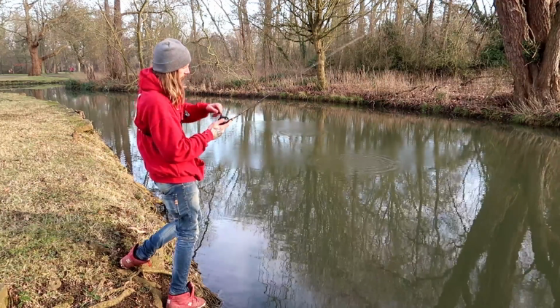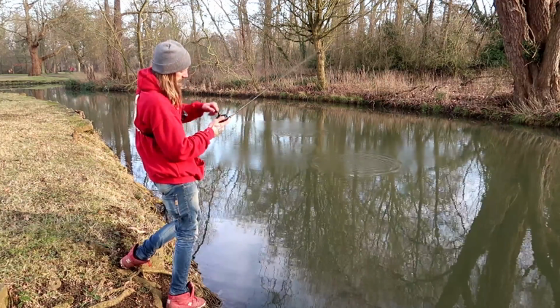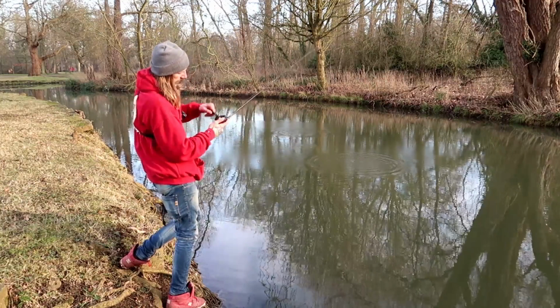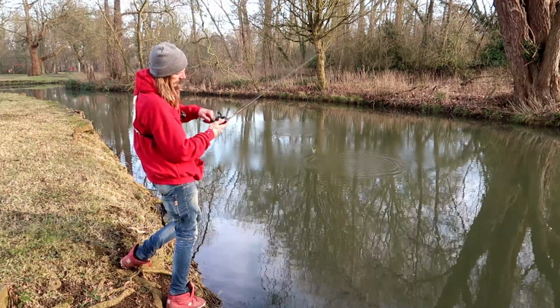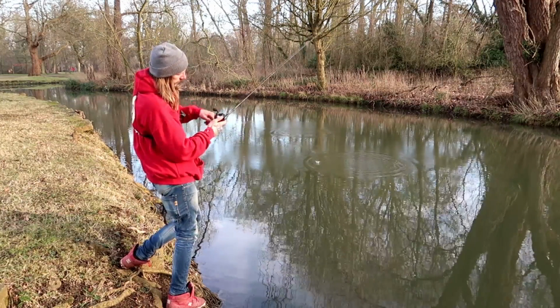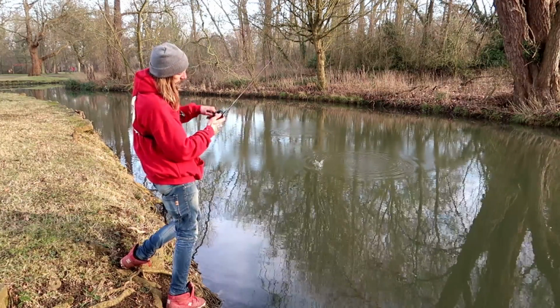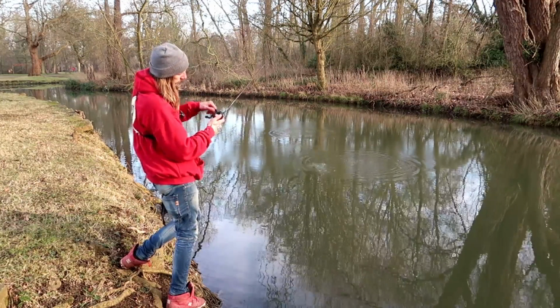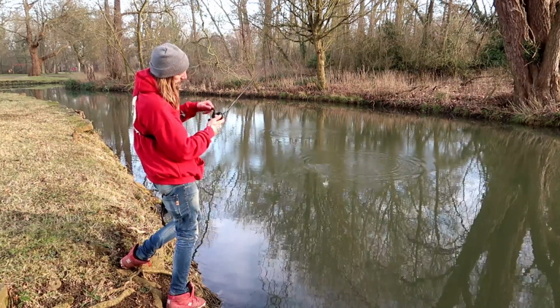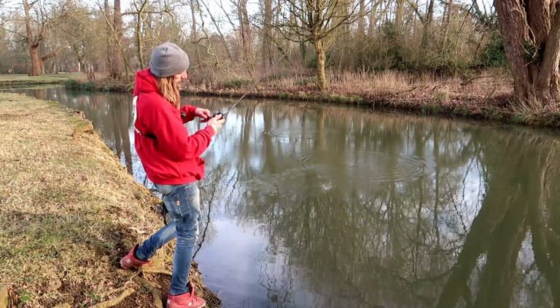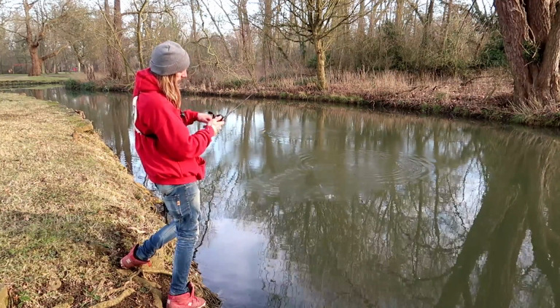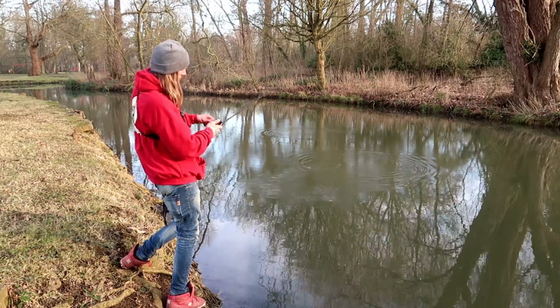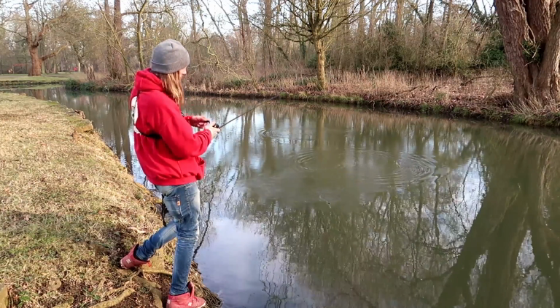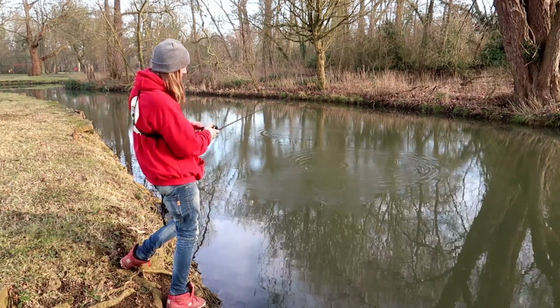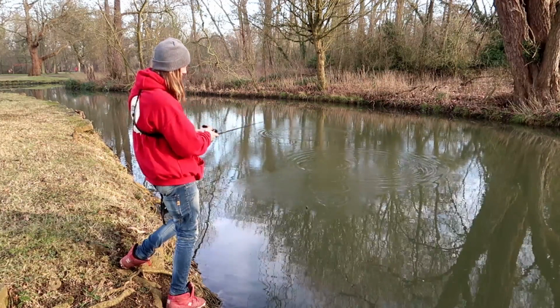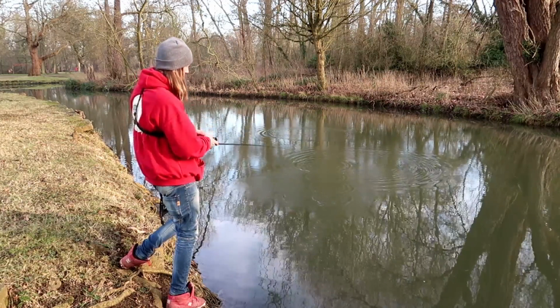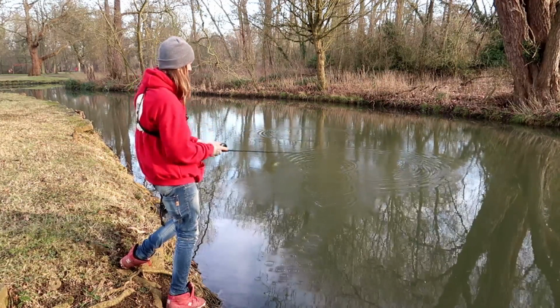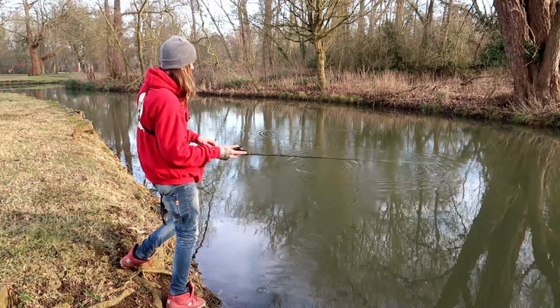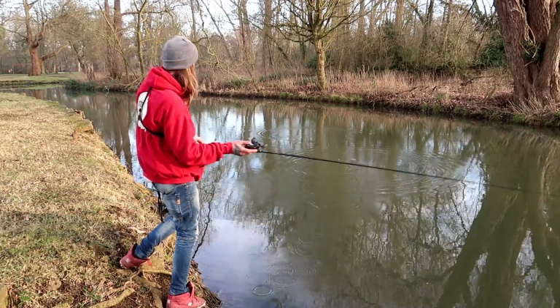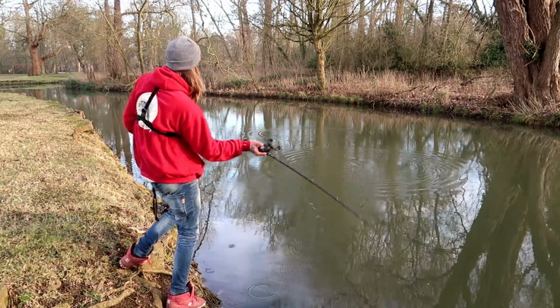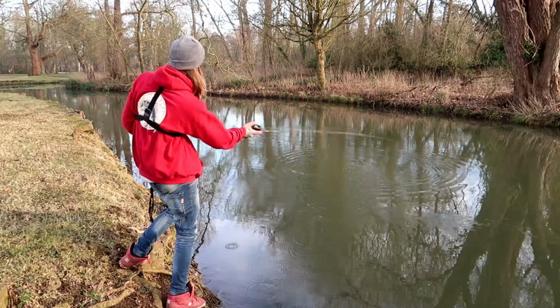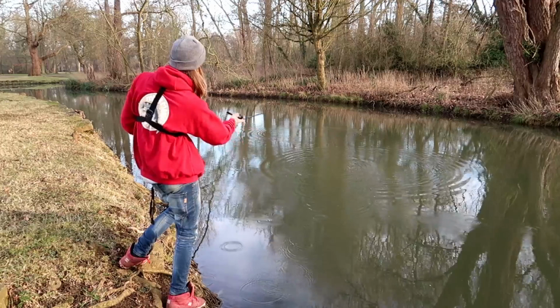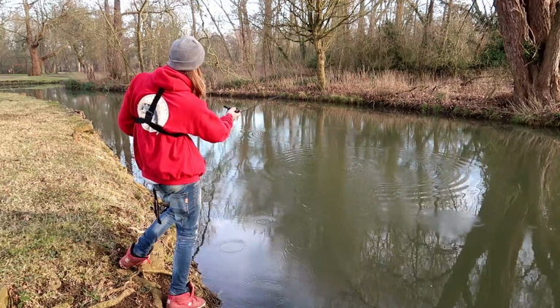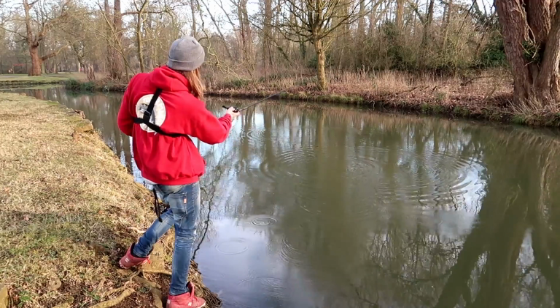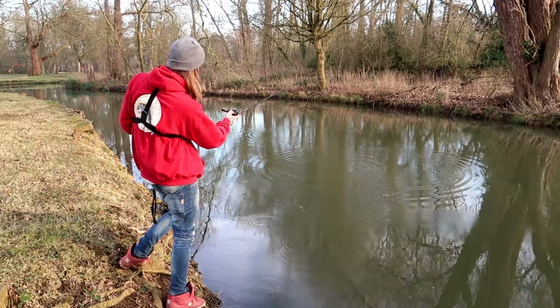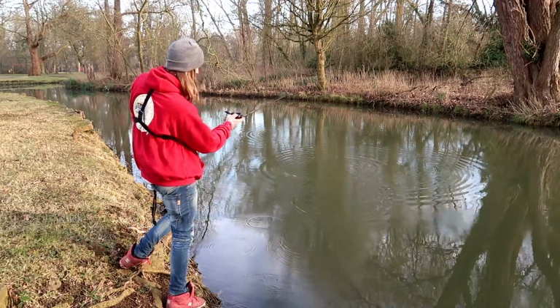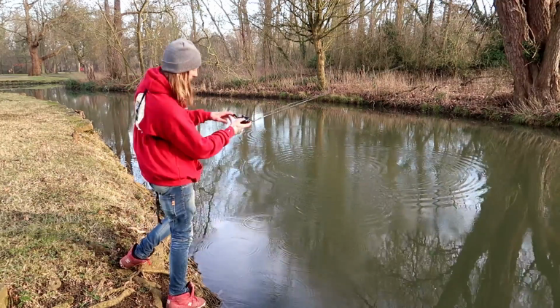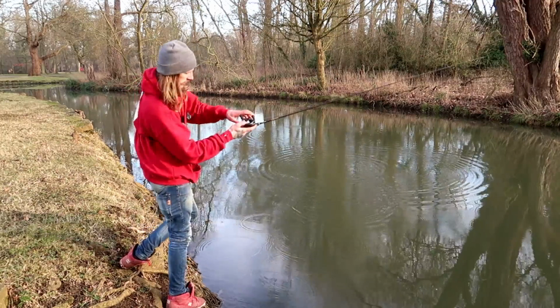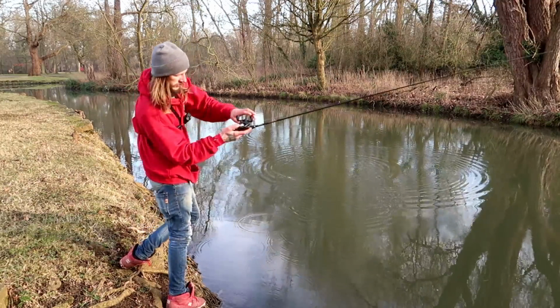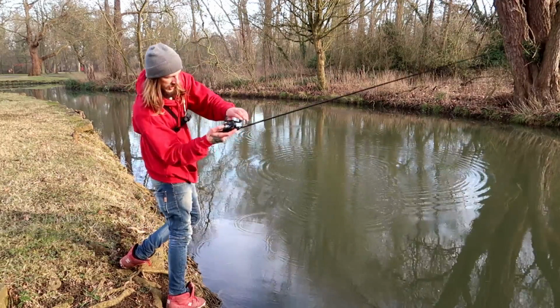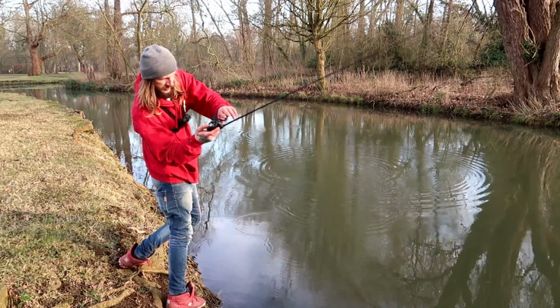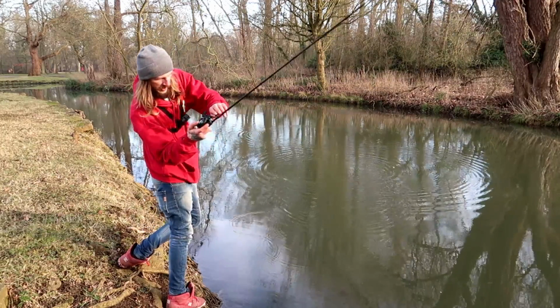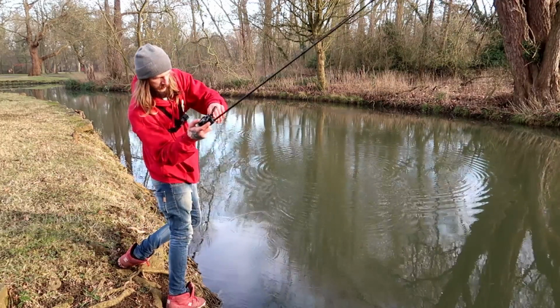Just like that — the lure caught the water and got a bit of a bird's nest. I'll just cast it out again.